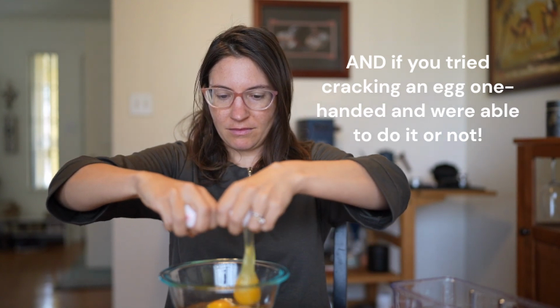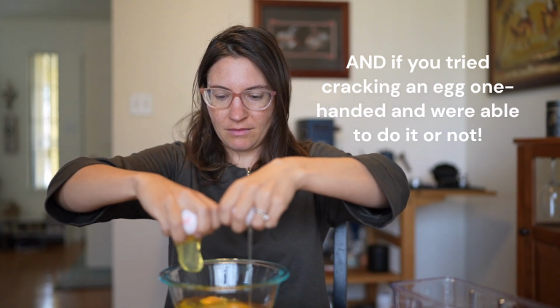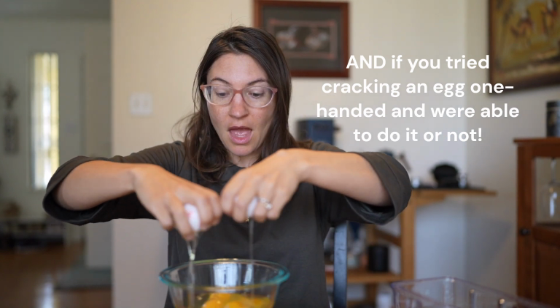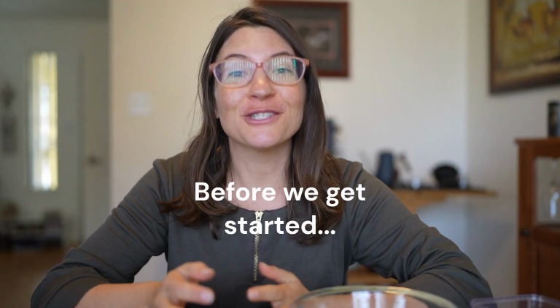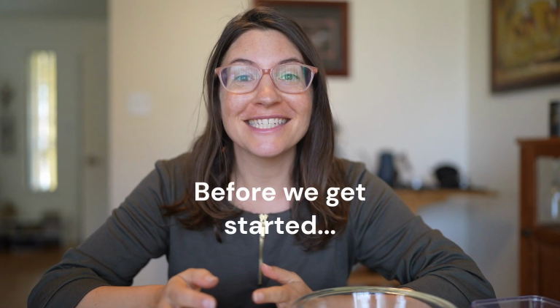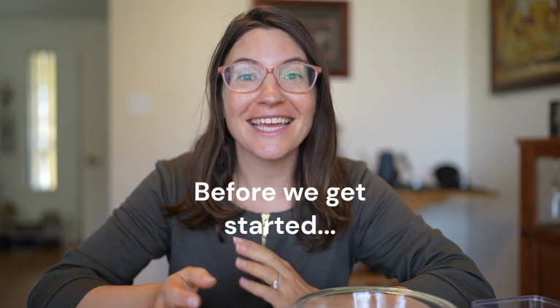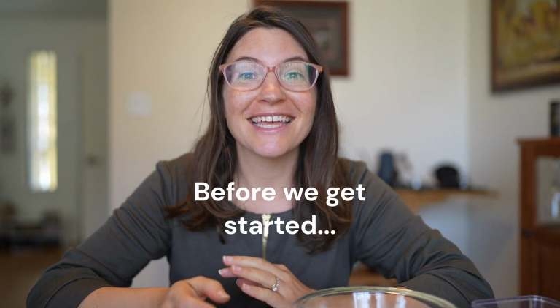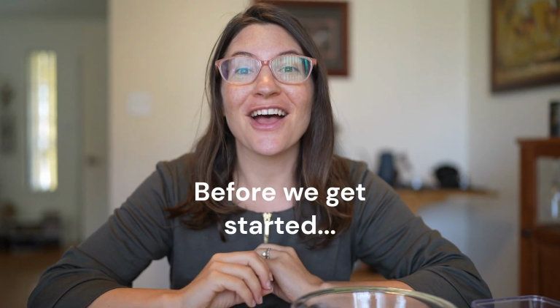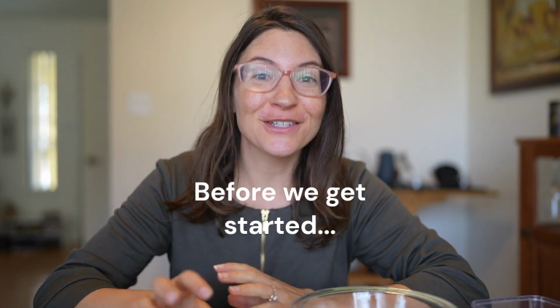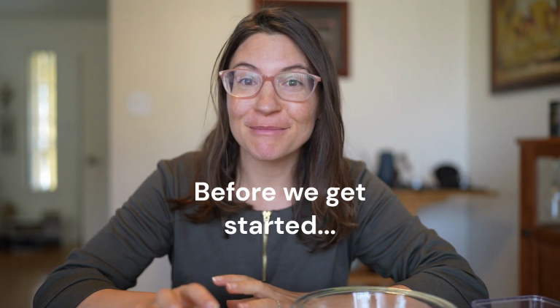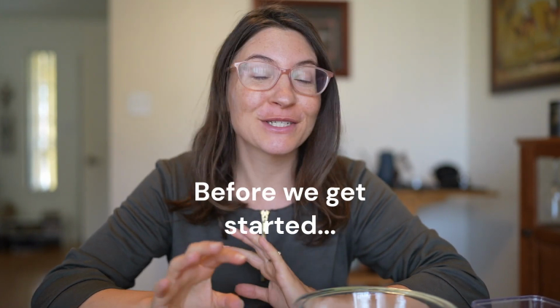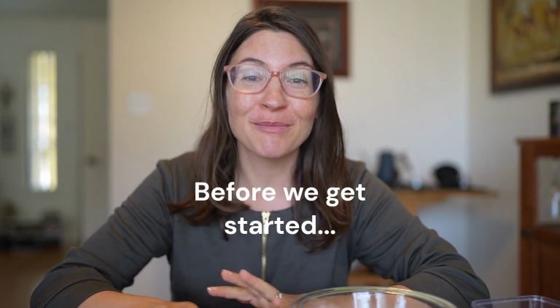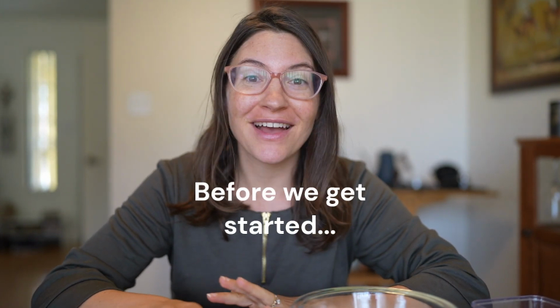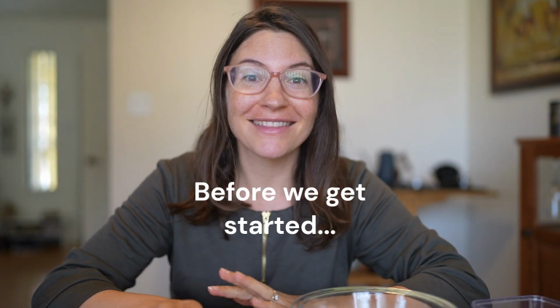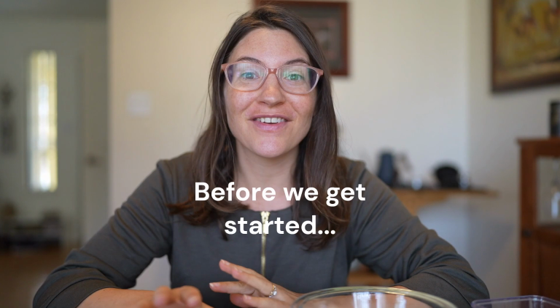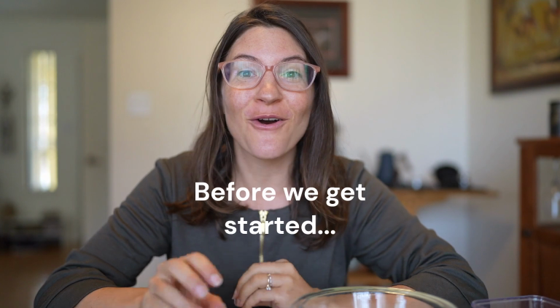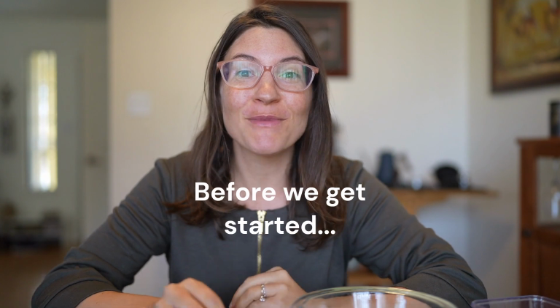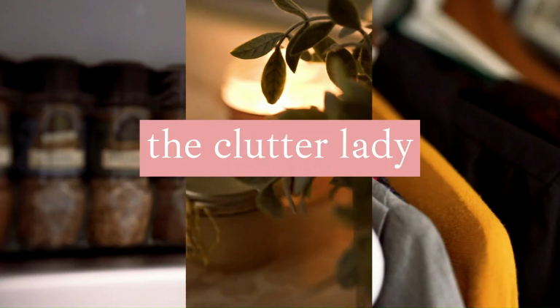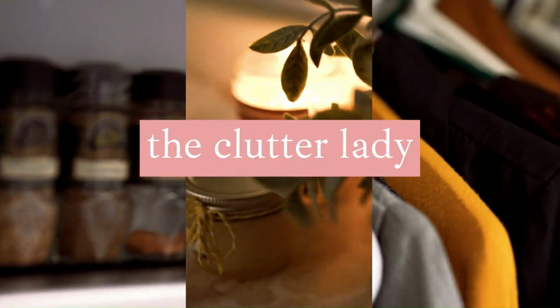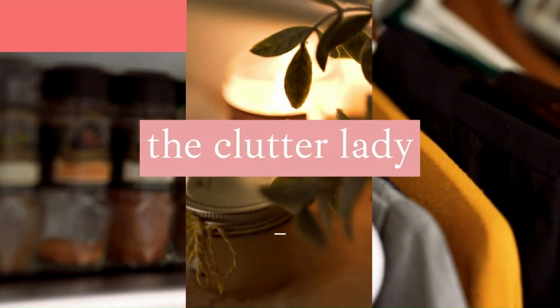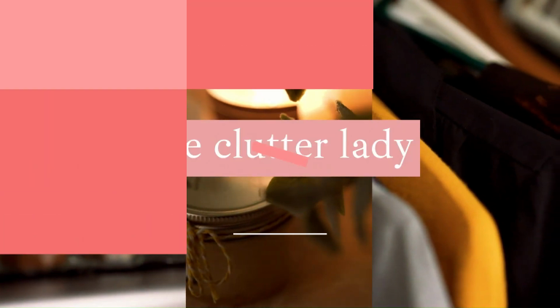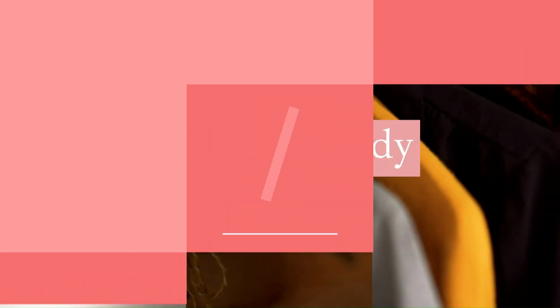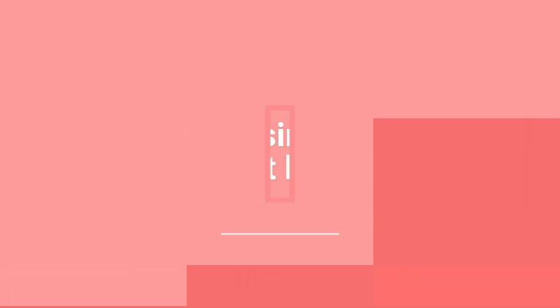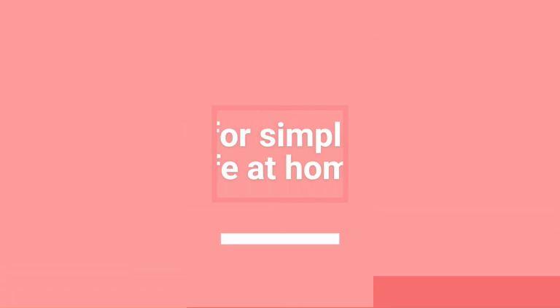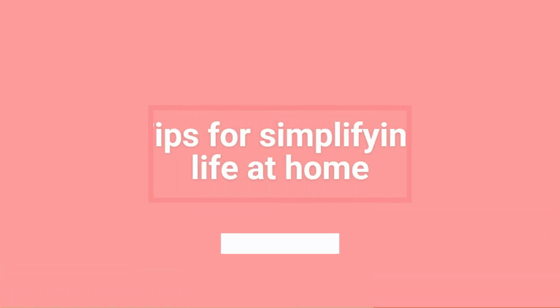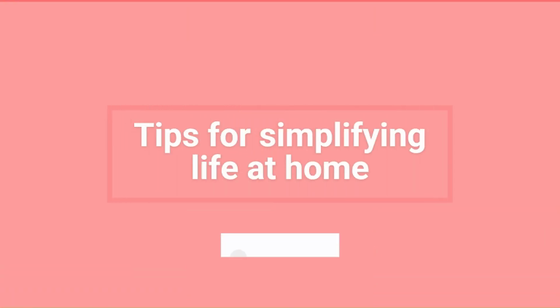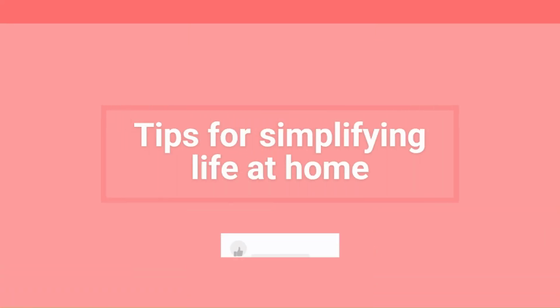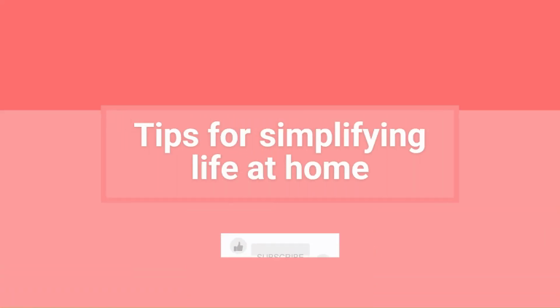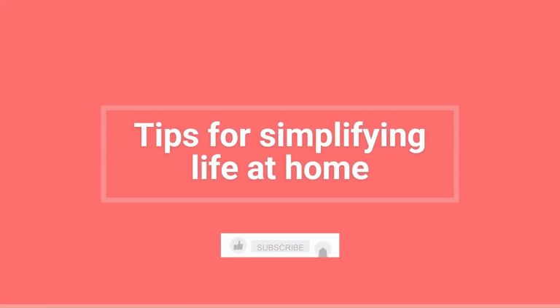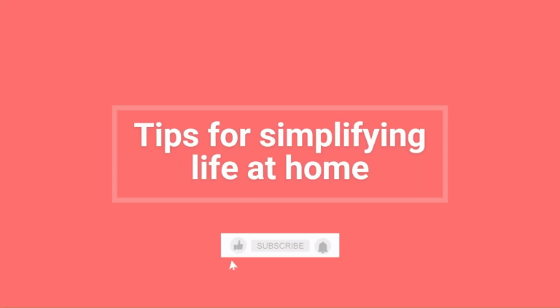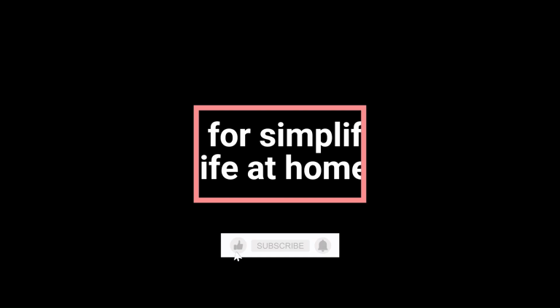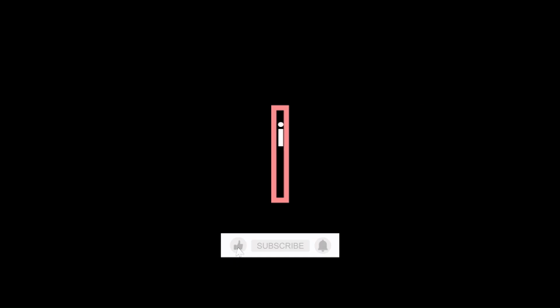If you're interested in other tips for simplifying life at home, please consider subscribing, because that's exactly what I share on this YouTube channel.